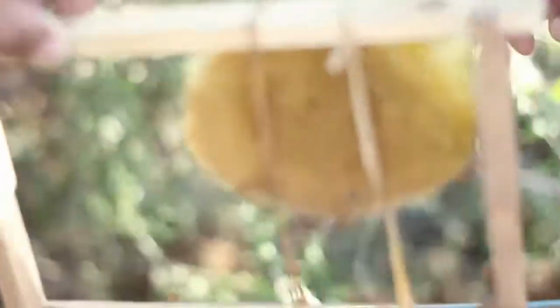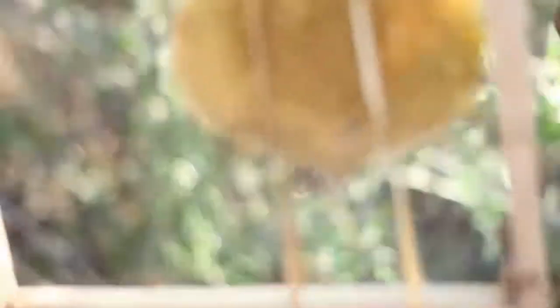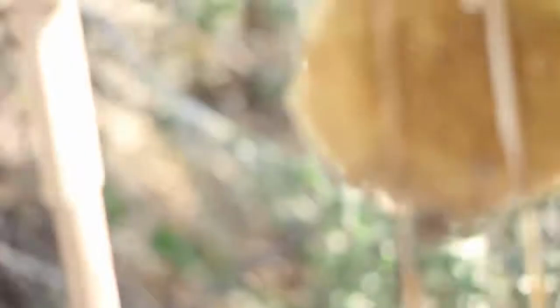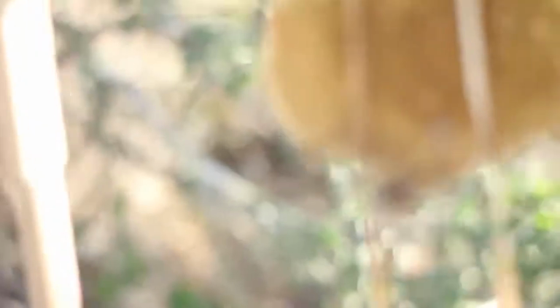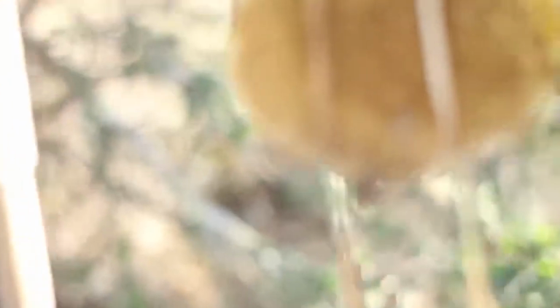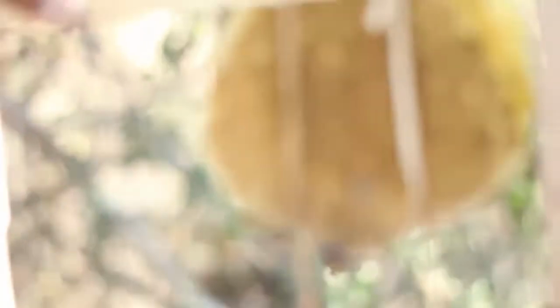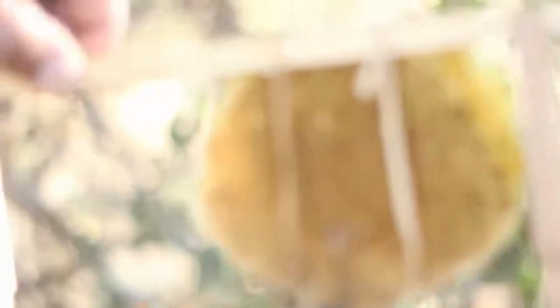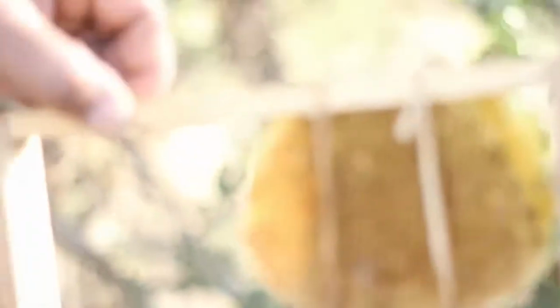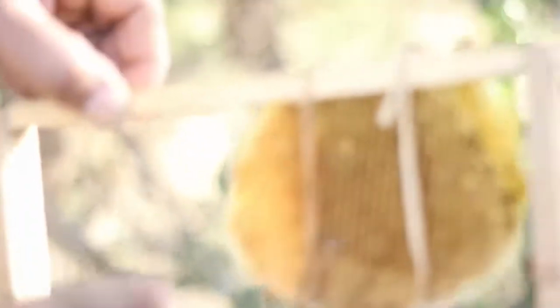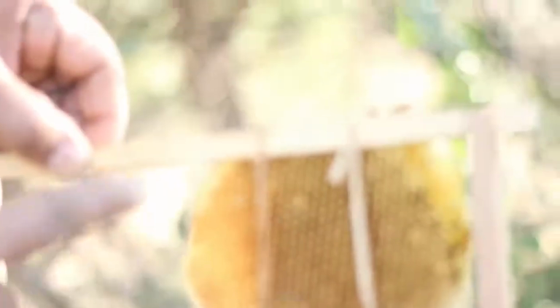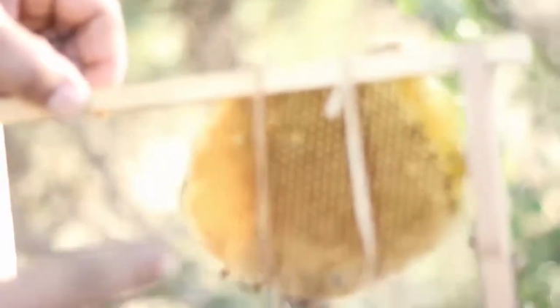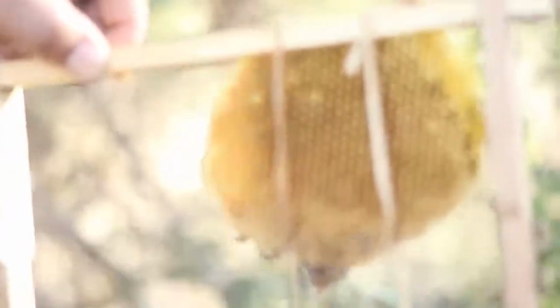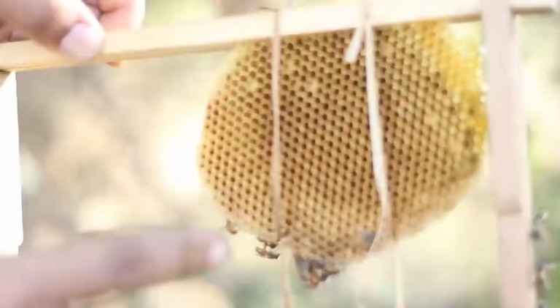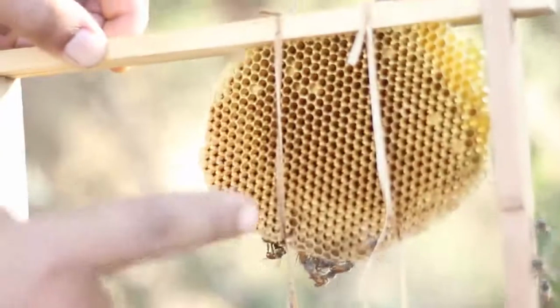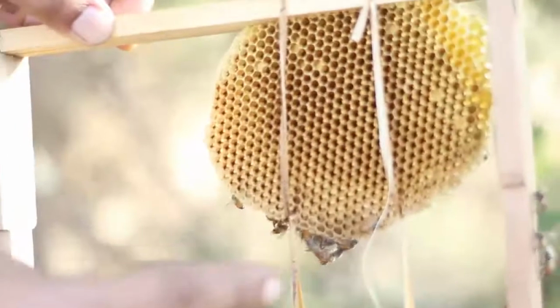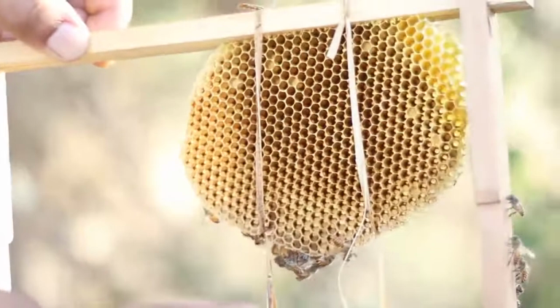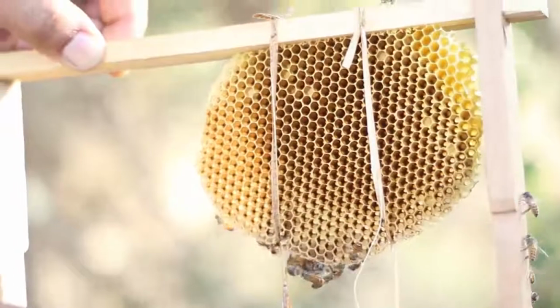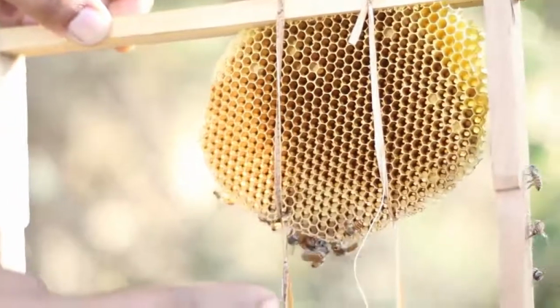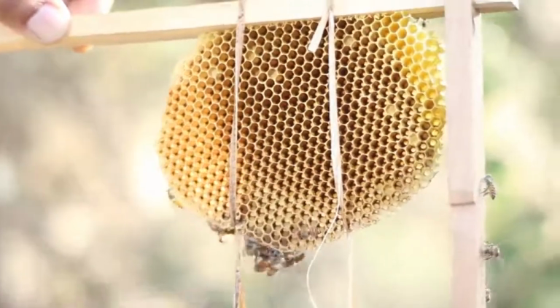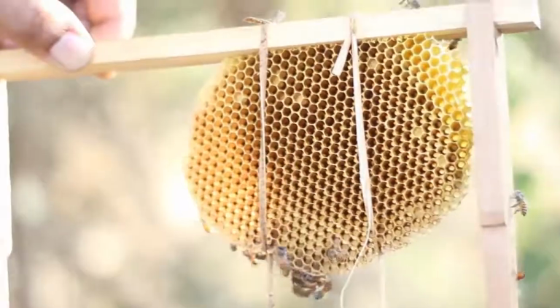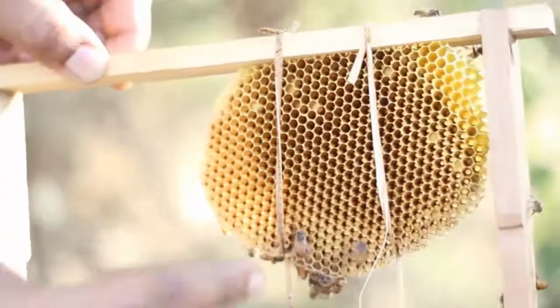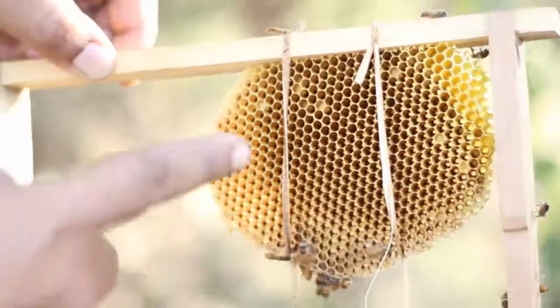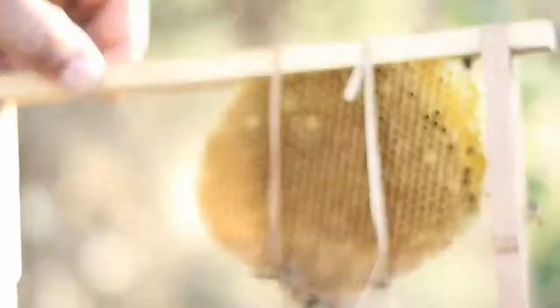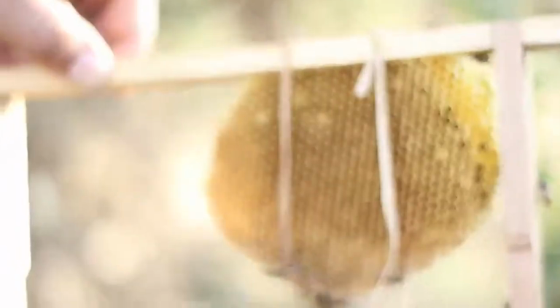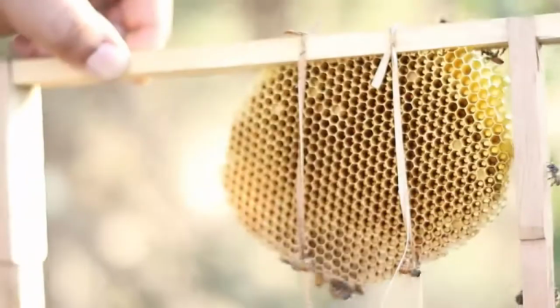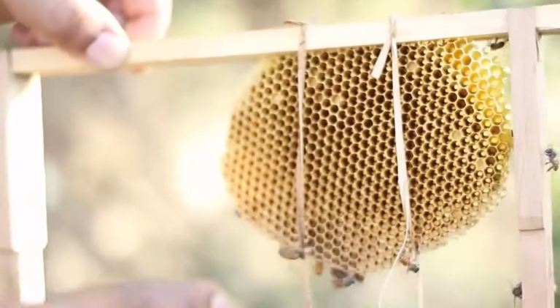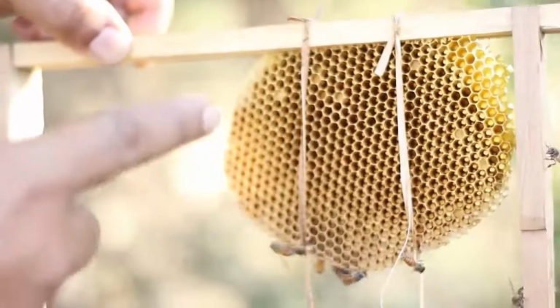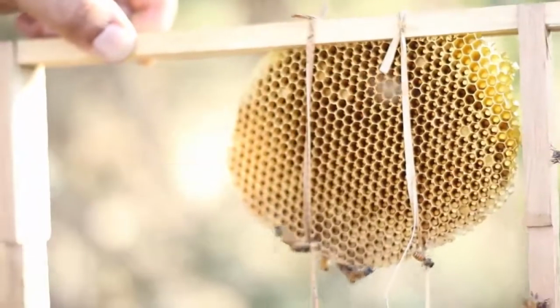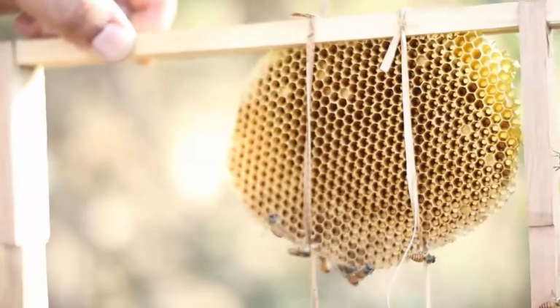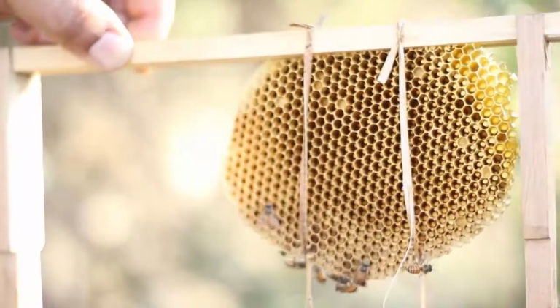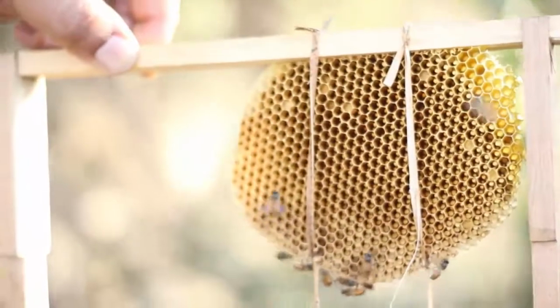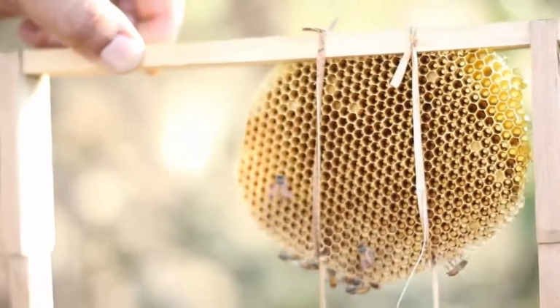This is how the banana threads will be tied to the combs, so that the combs stay in place.